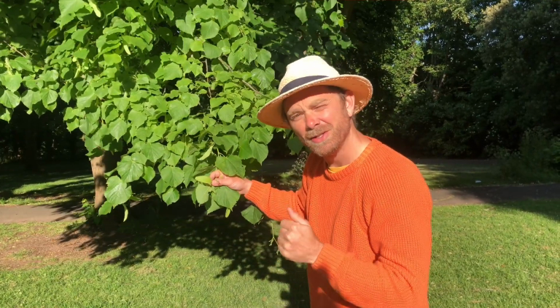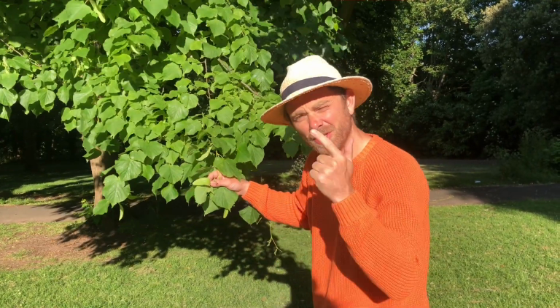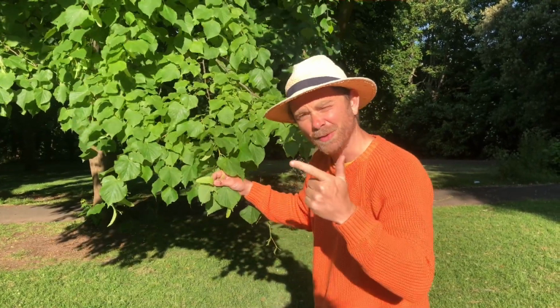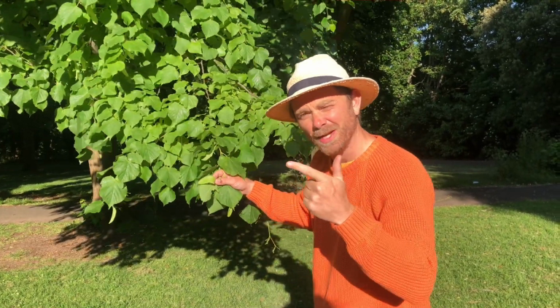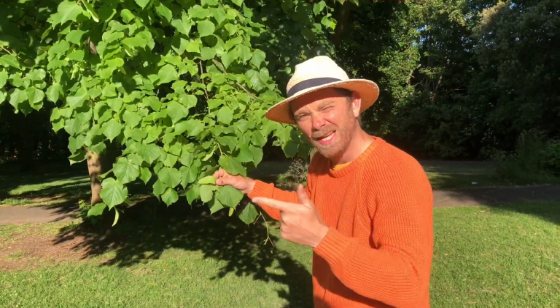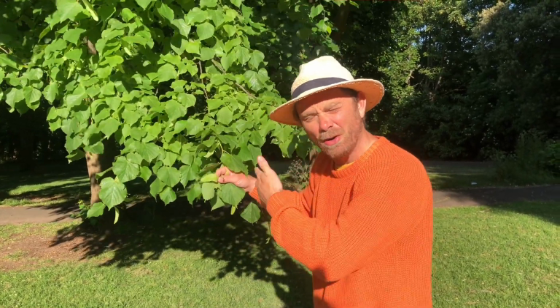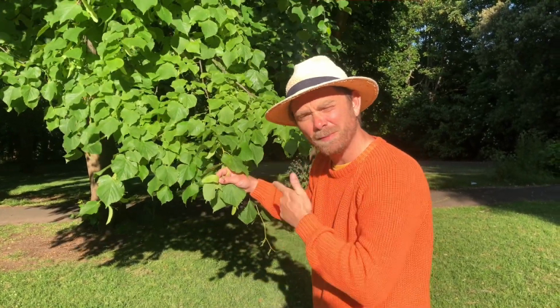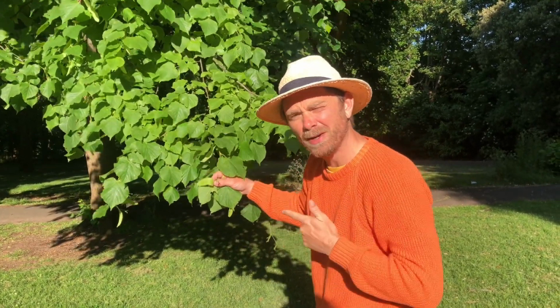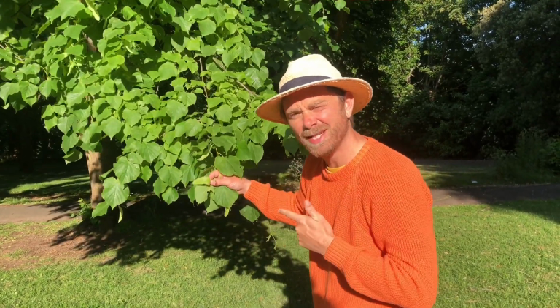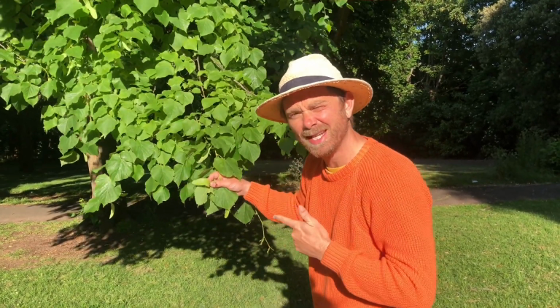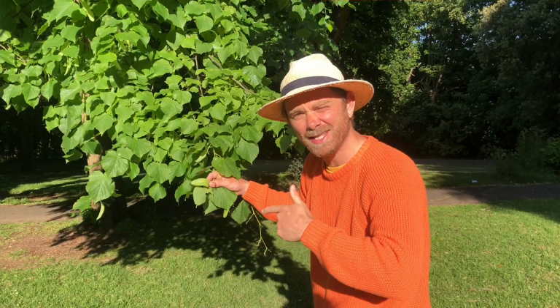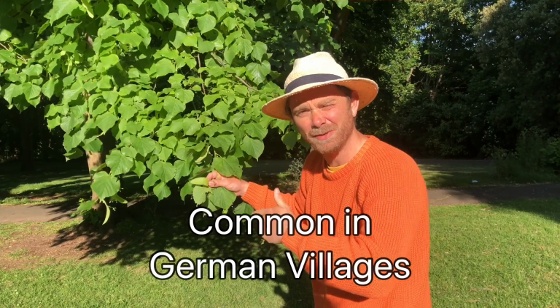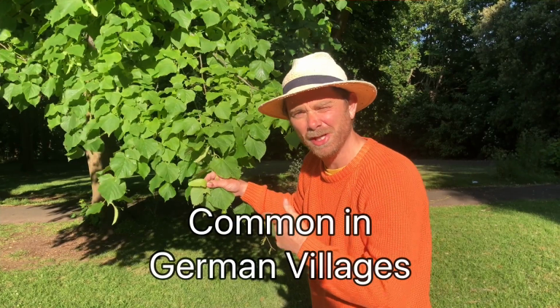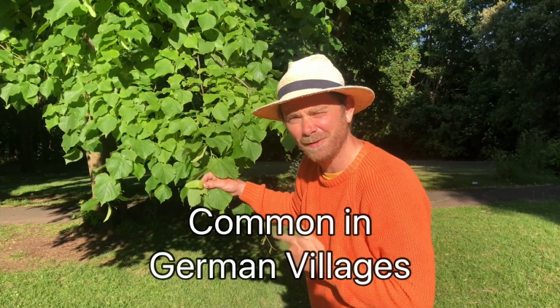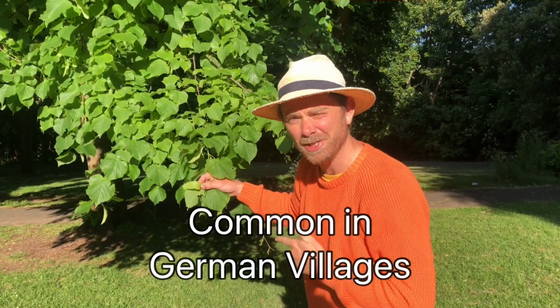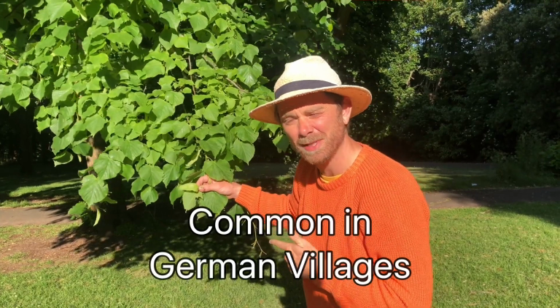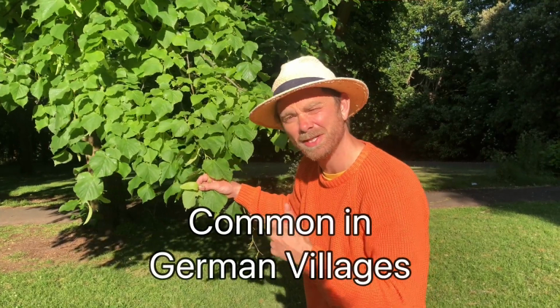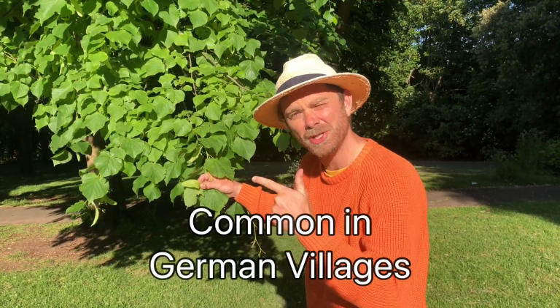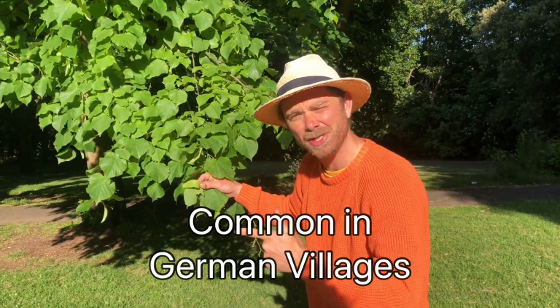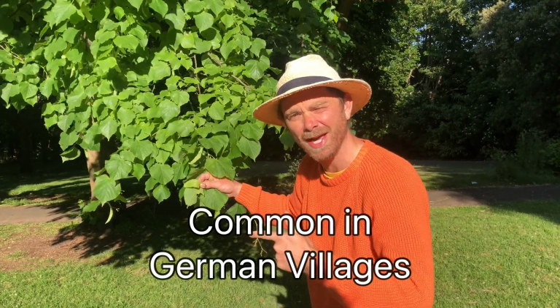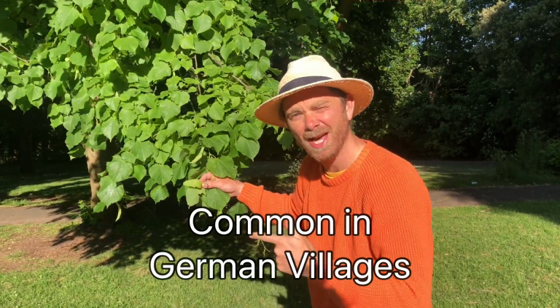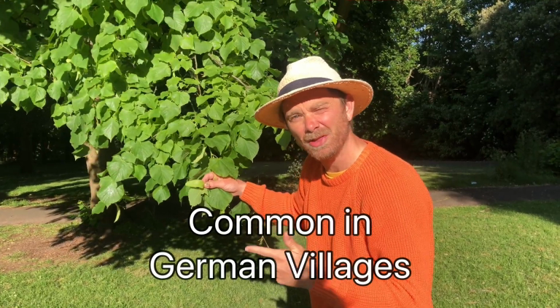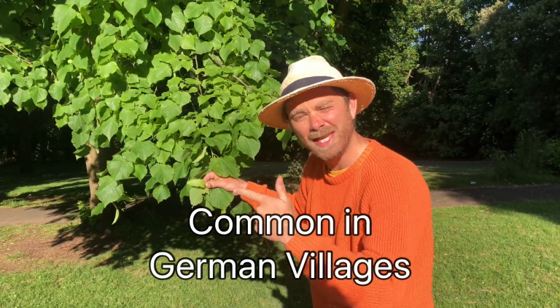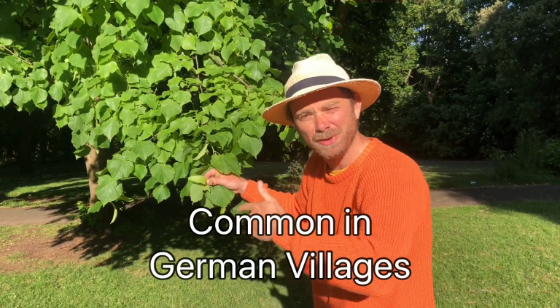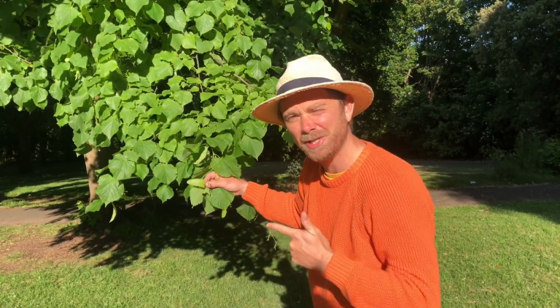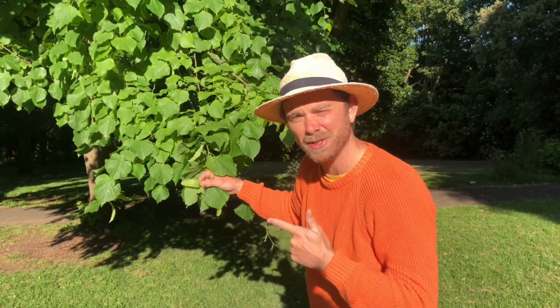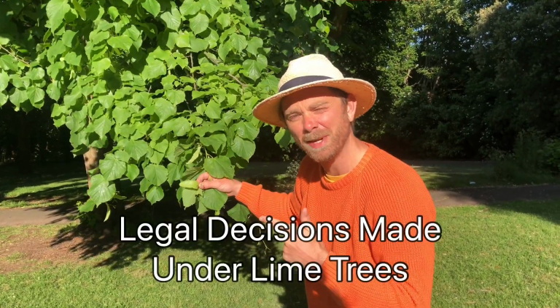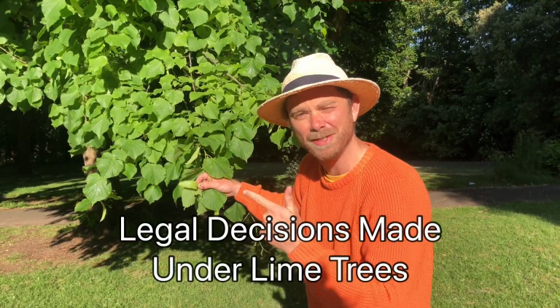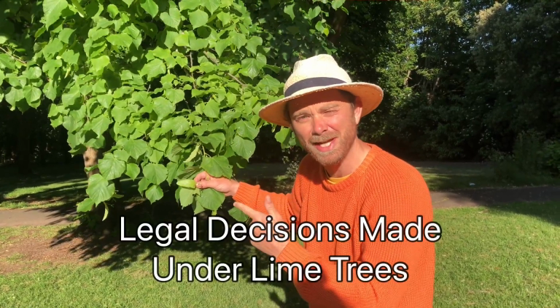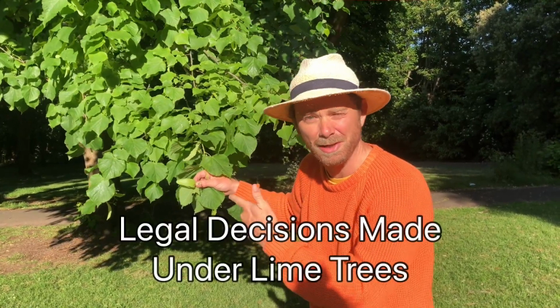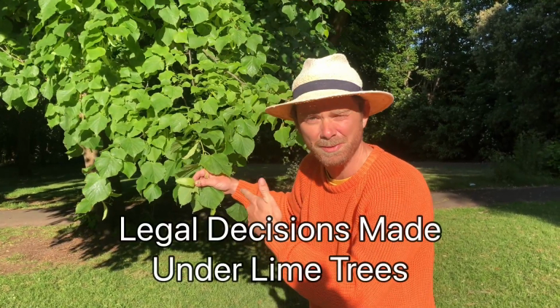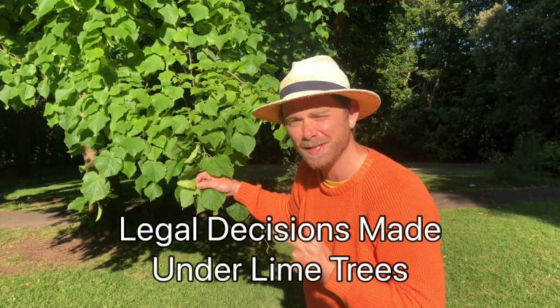Two: lime trees are often planted in the center of German villages because it's a tradition there that legal decisions were made underneath lime trees.